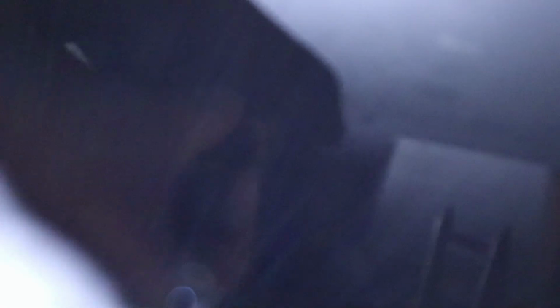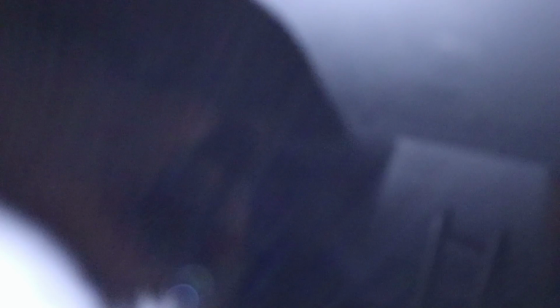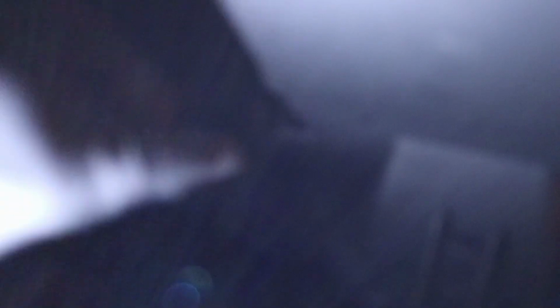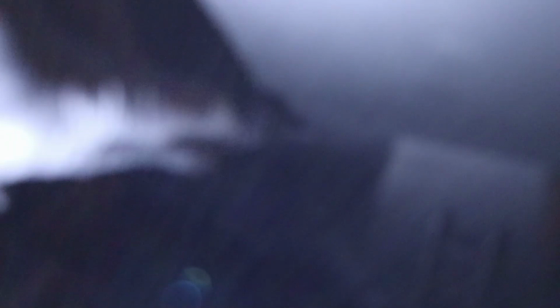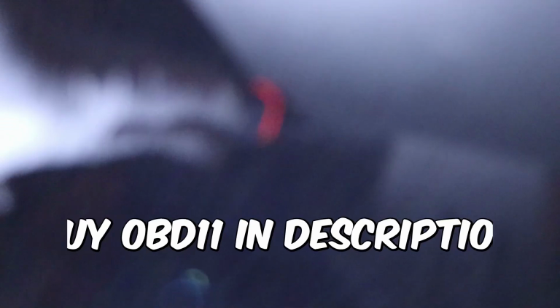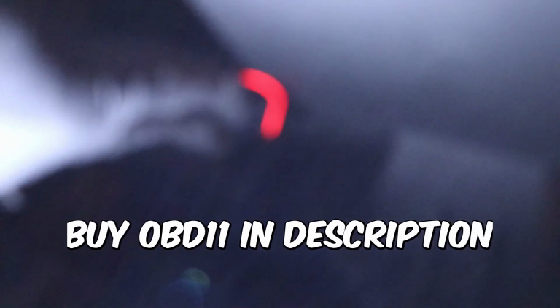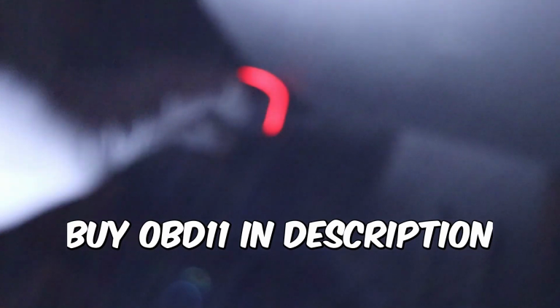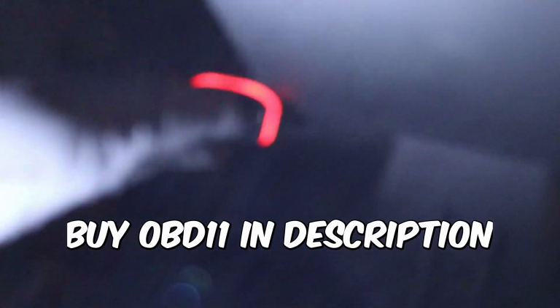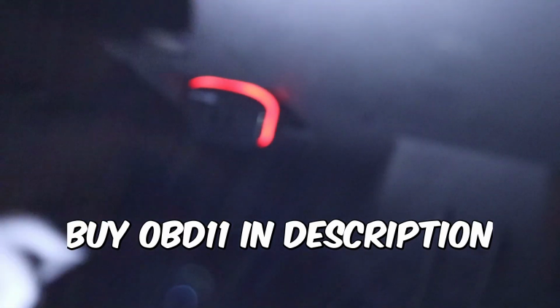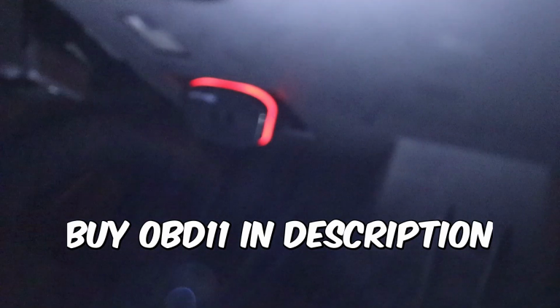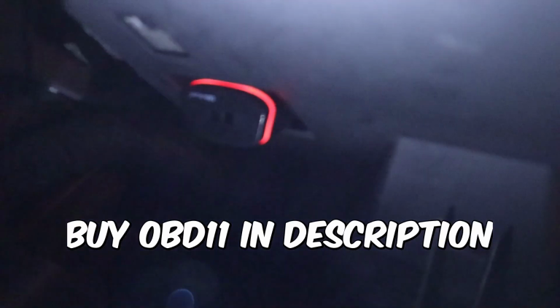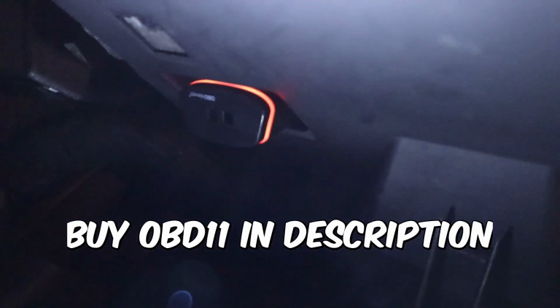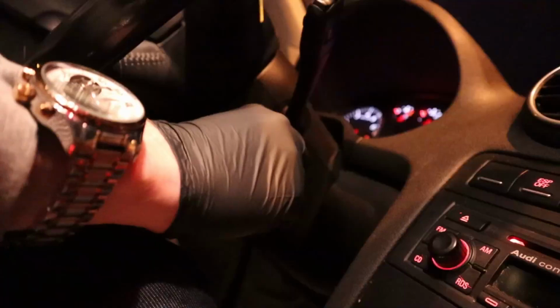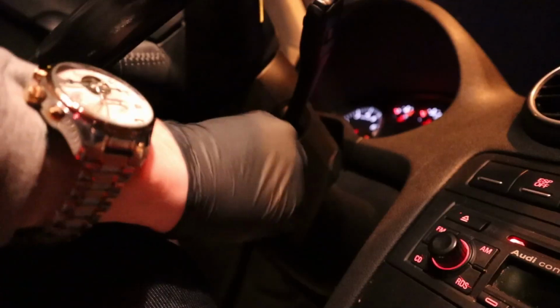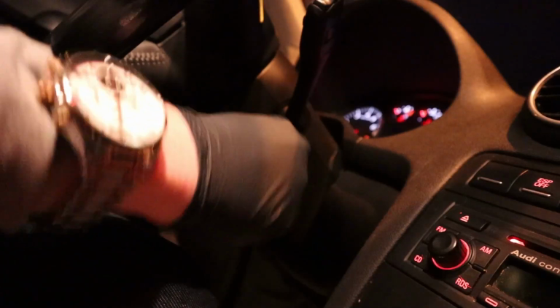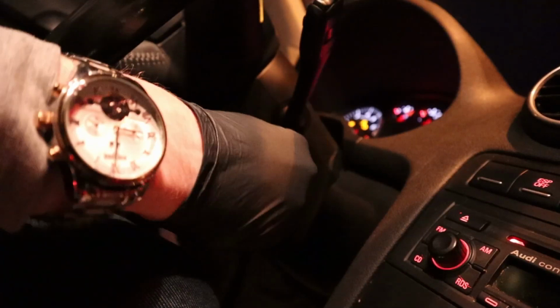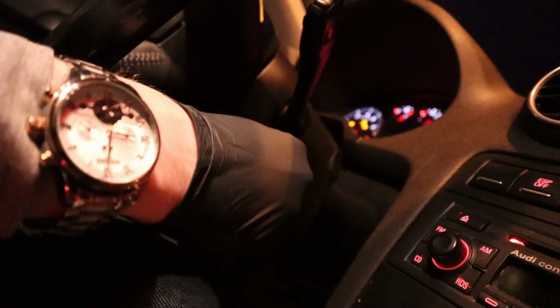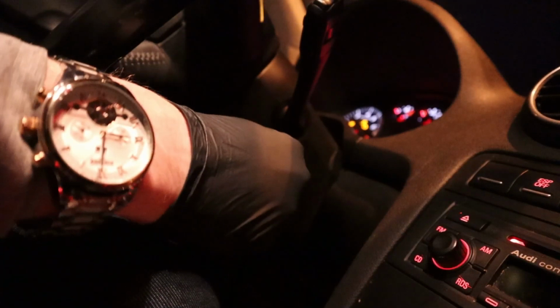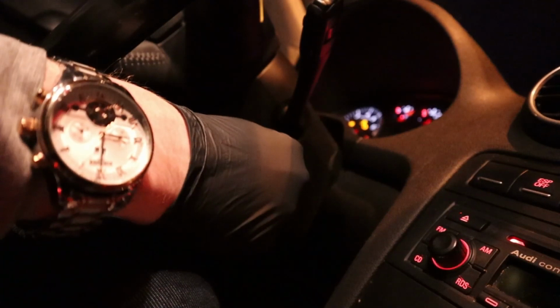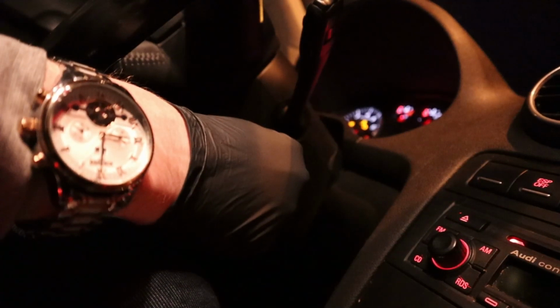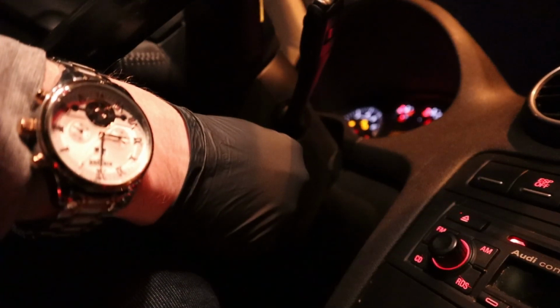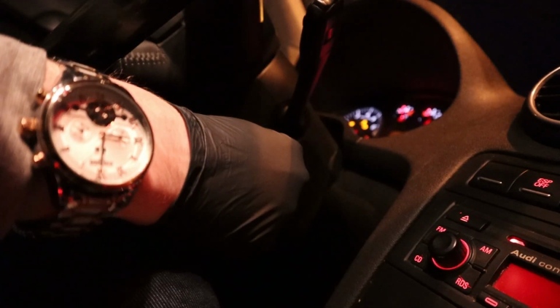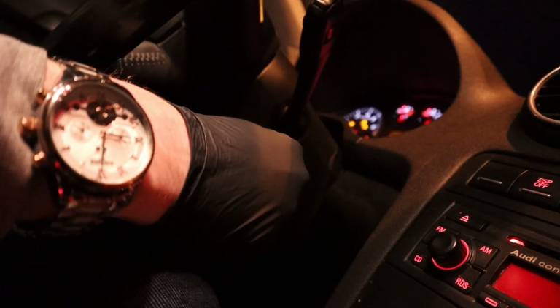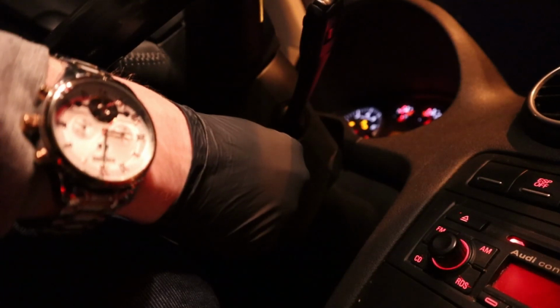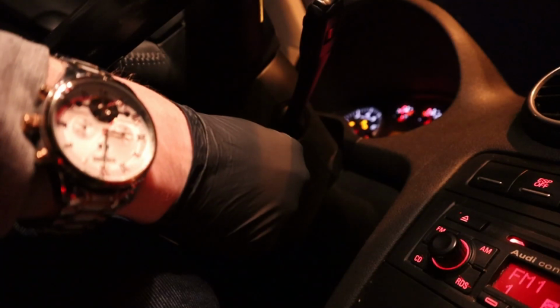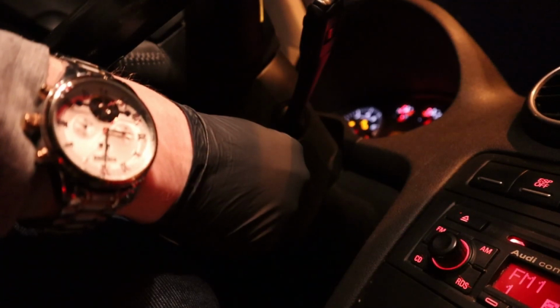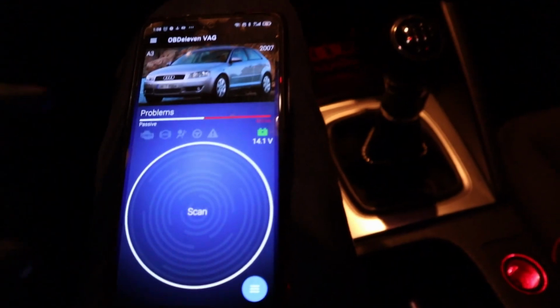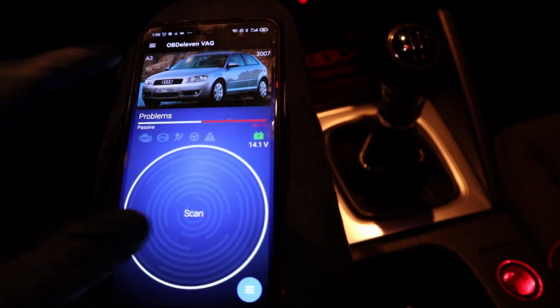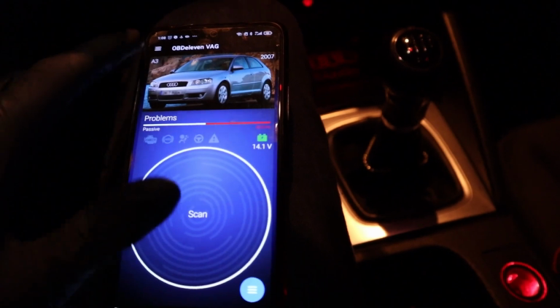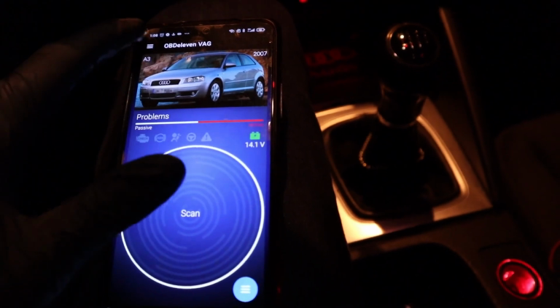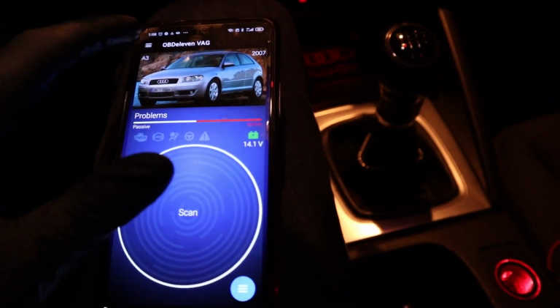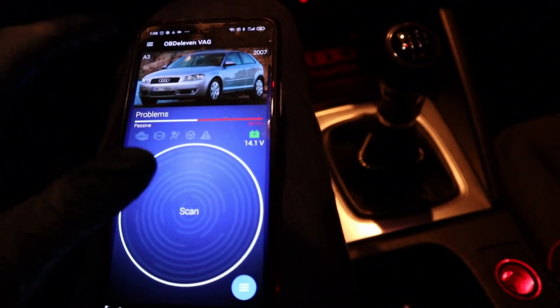Start by connecting your OBD11 device. Don't forget to turn on the ignition and open your OBD11 app.